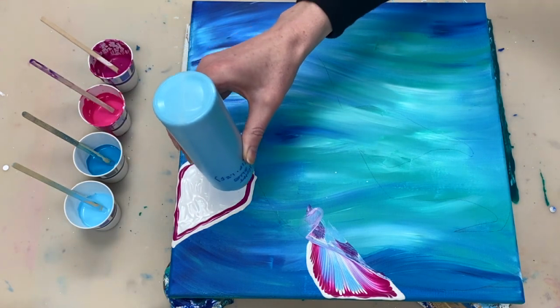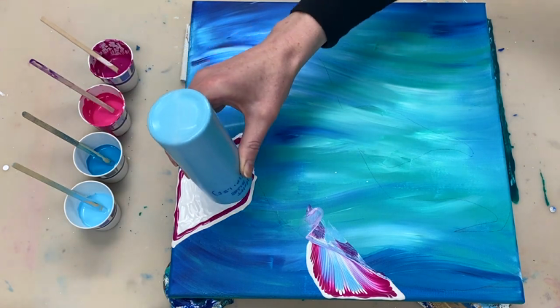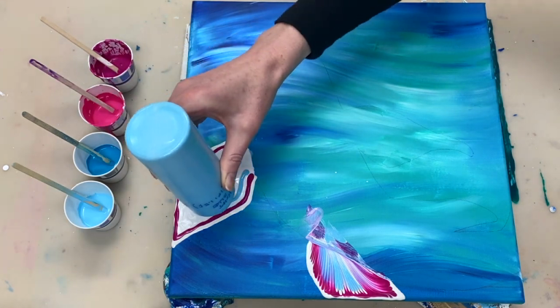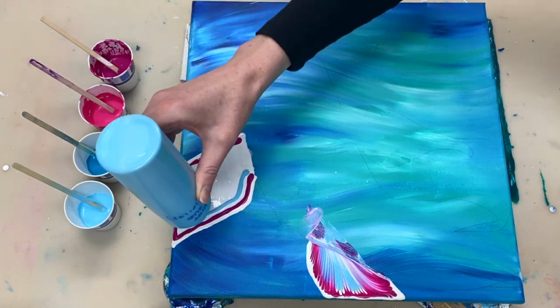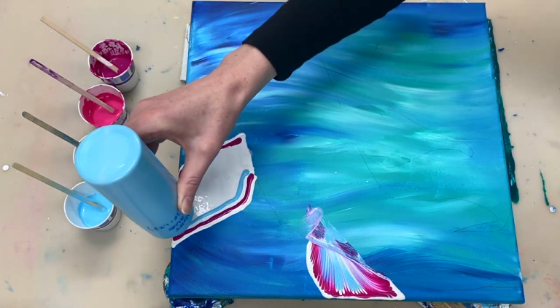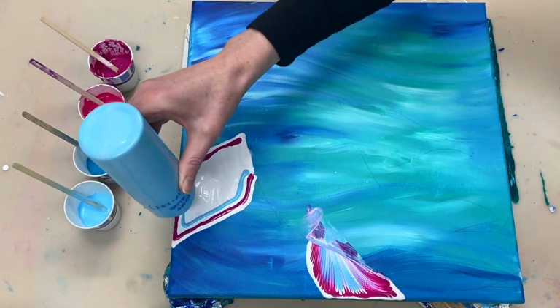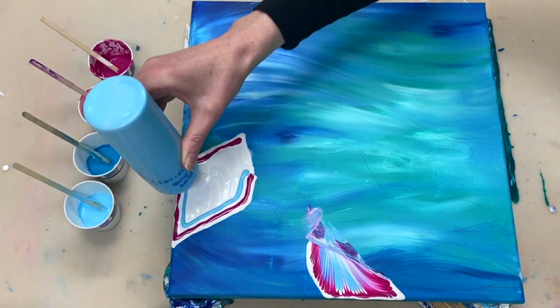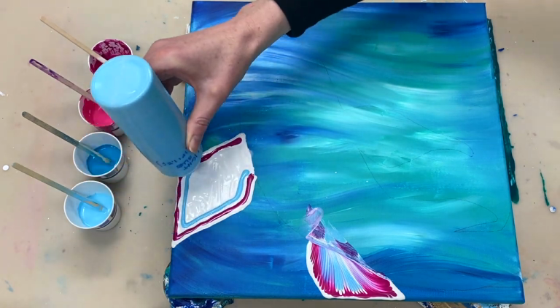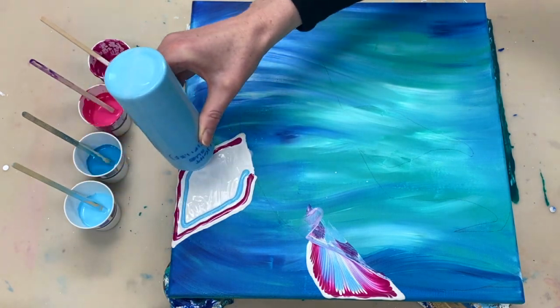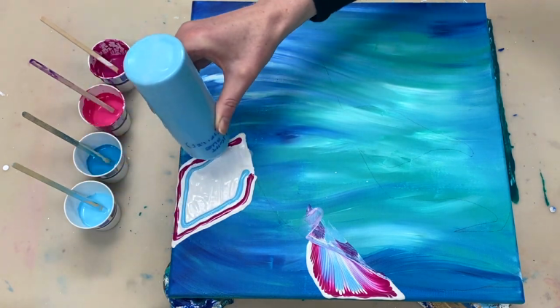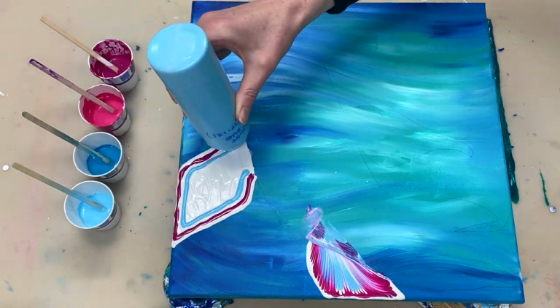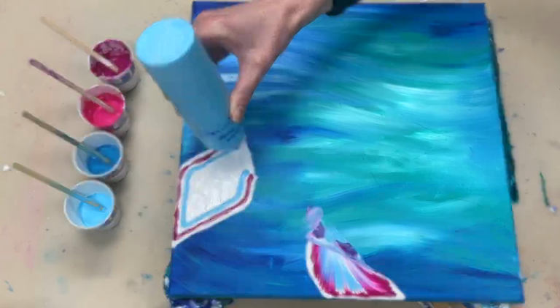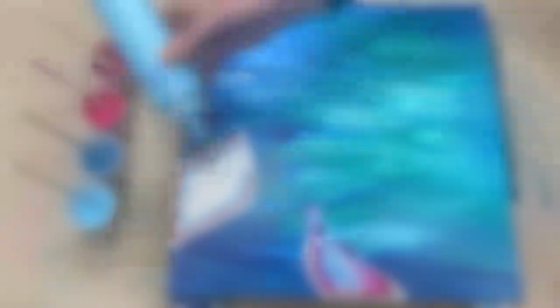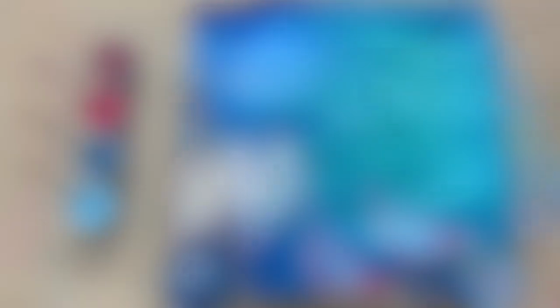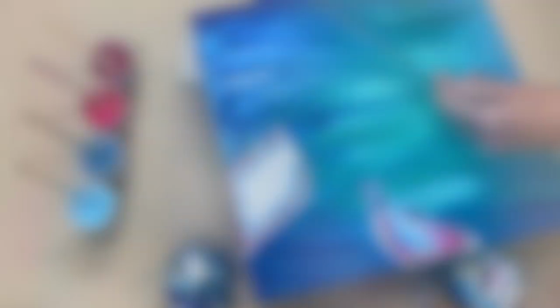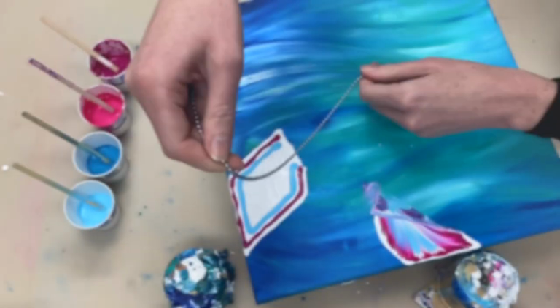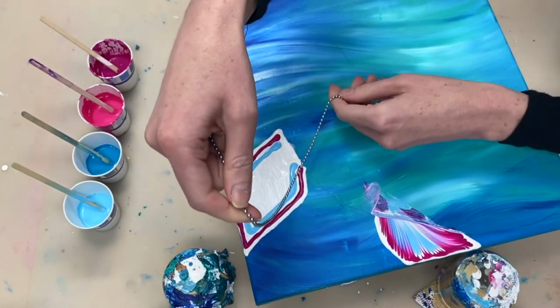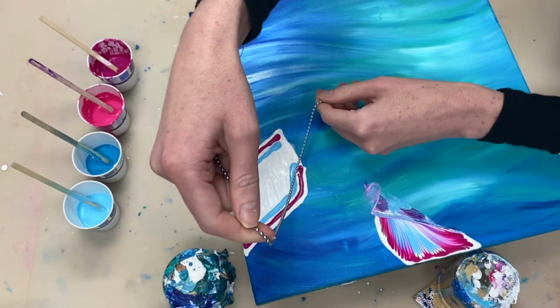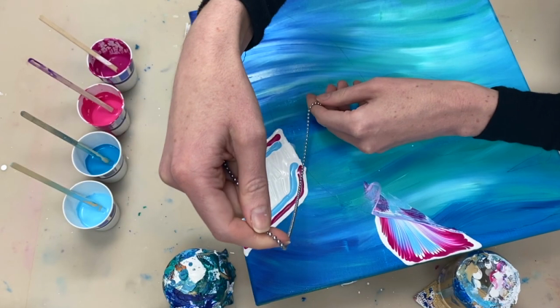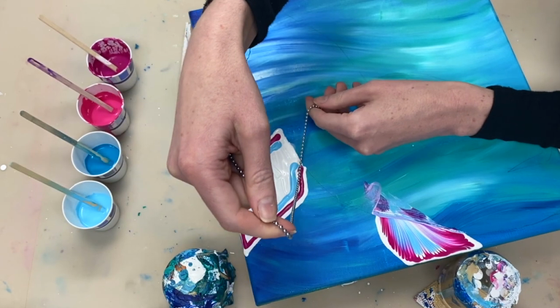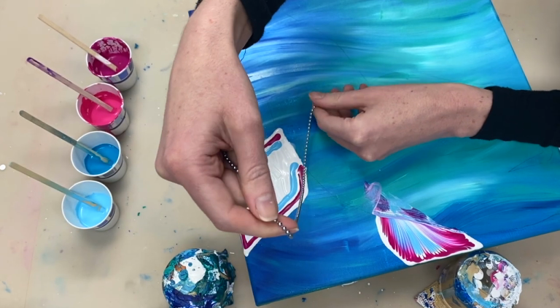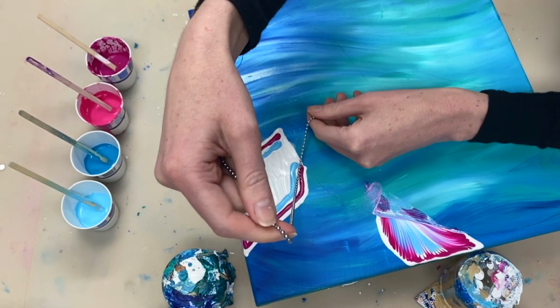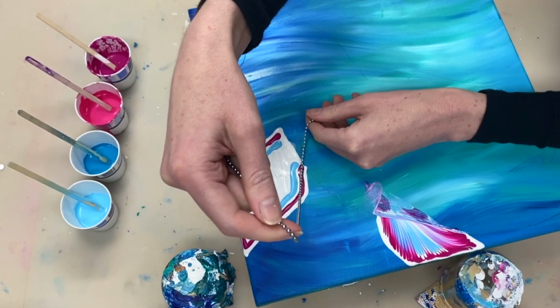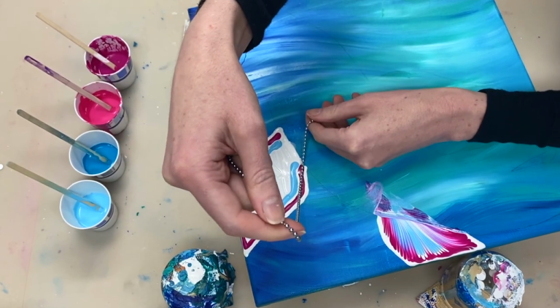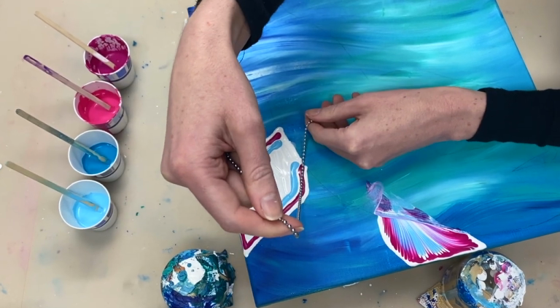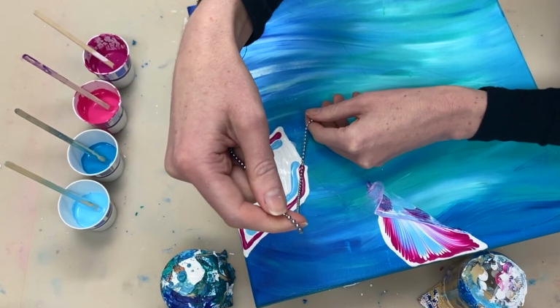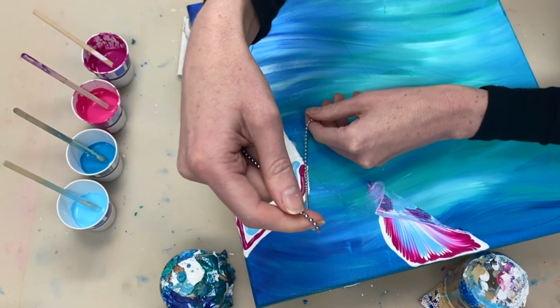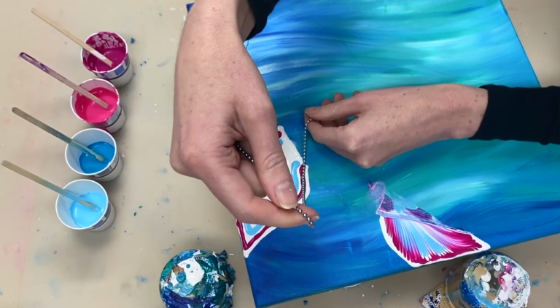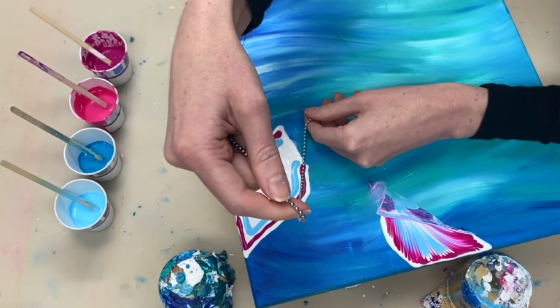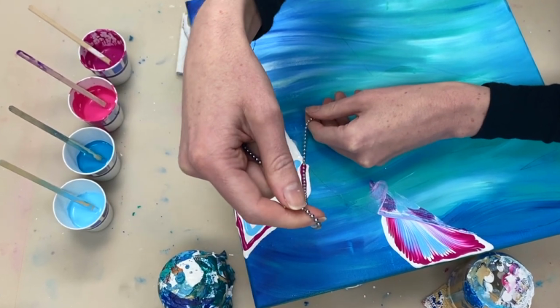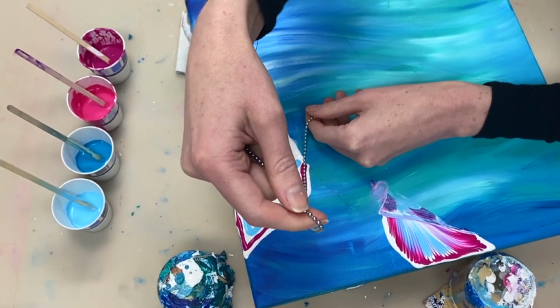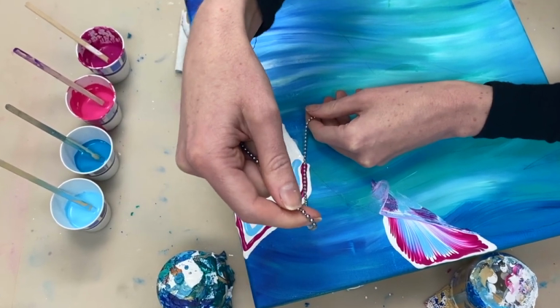Both of these paints are mixed one part paint to one and a half parts Floetrol.